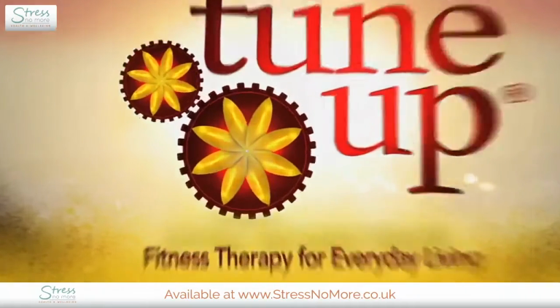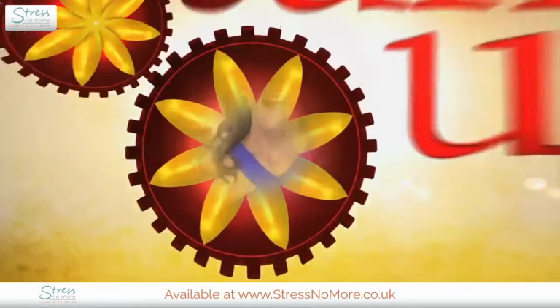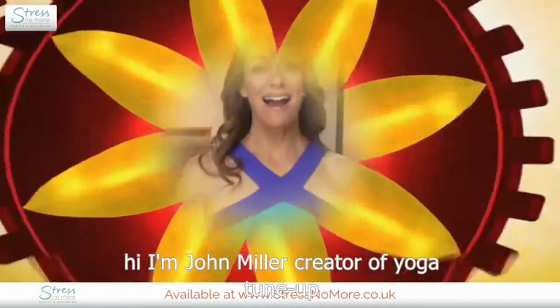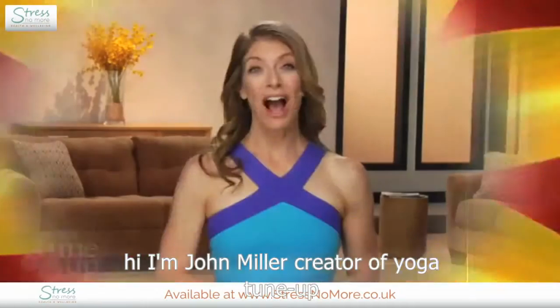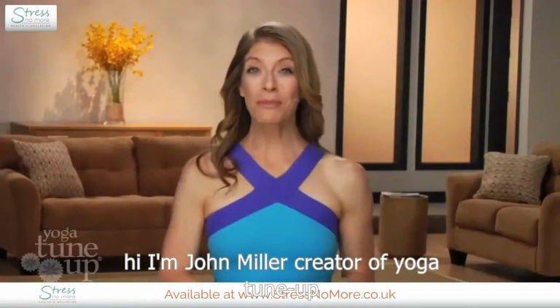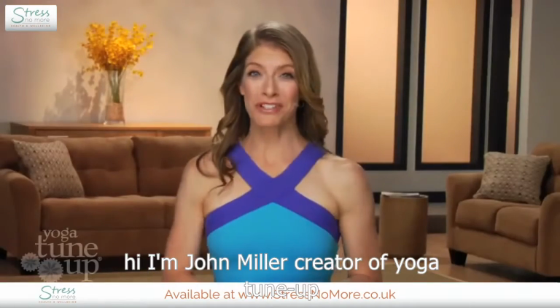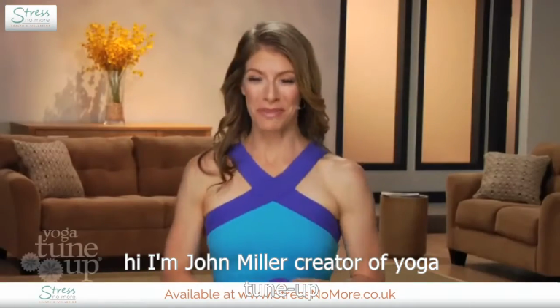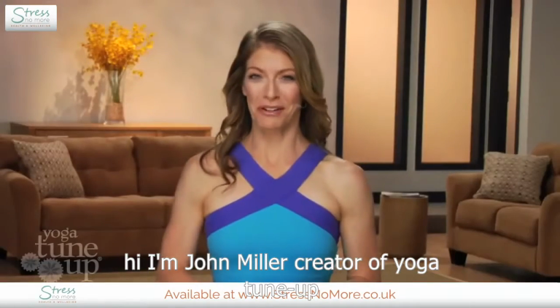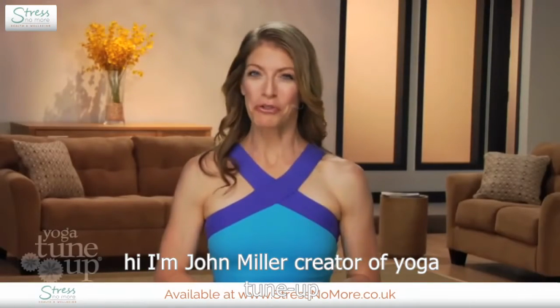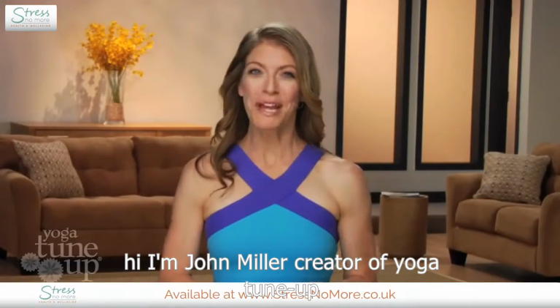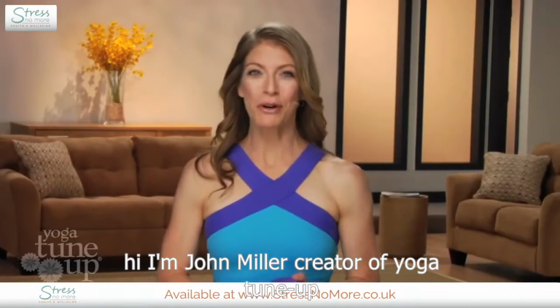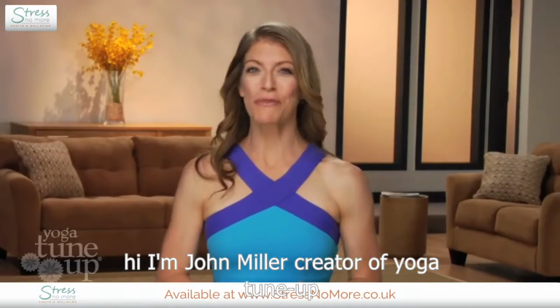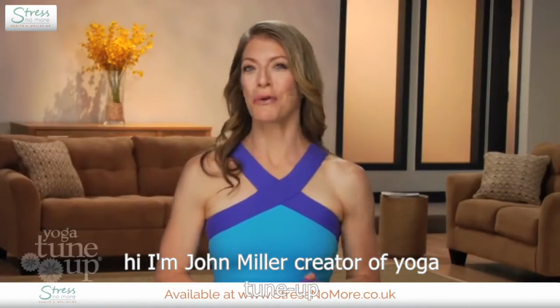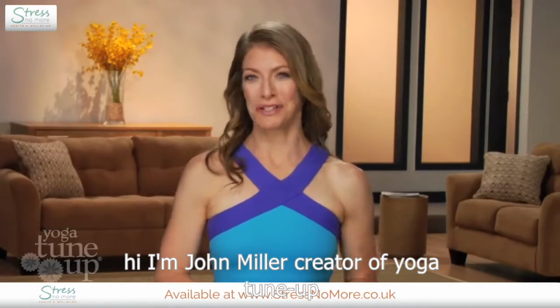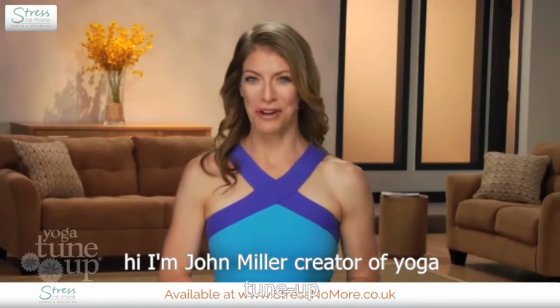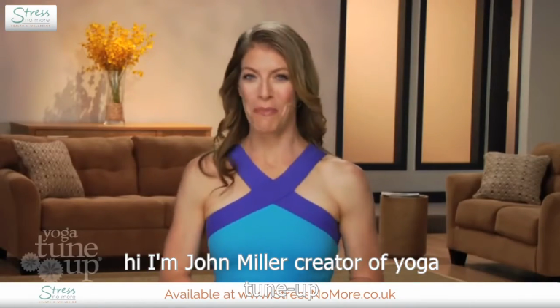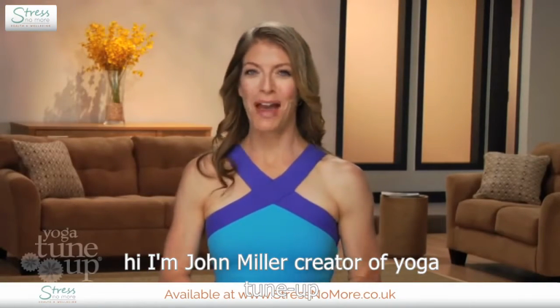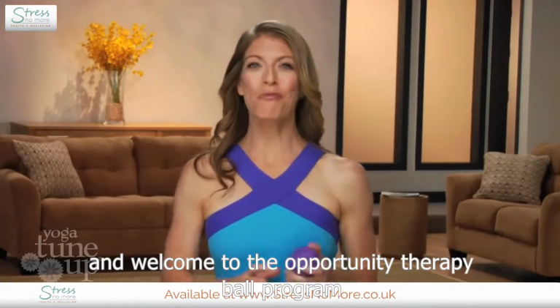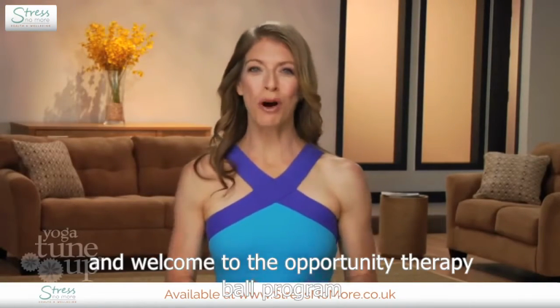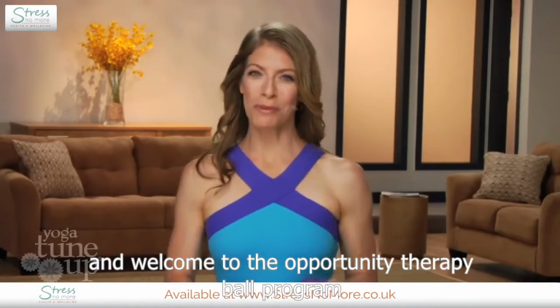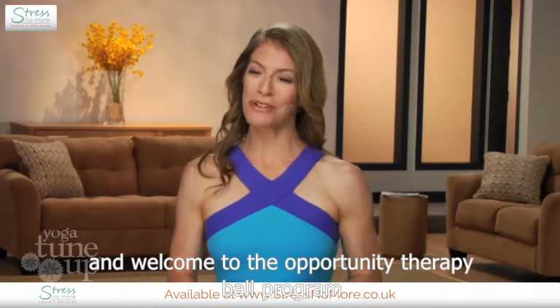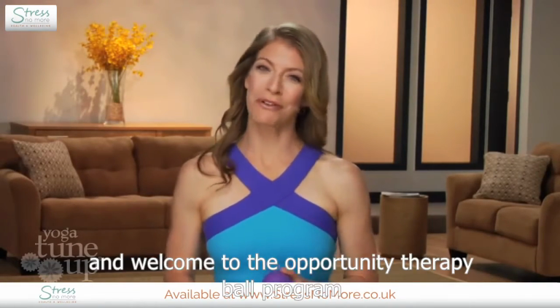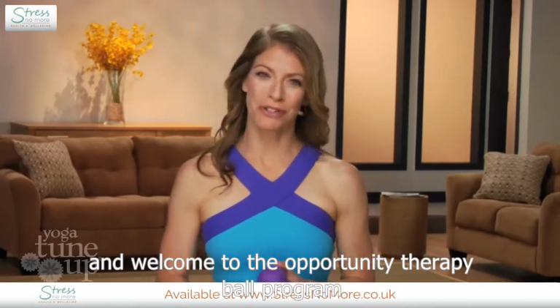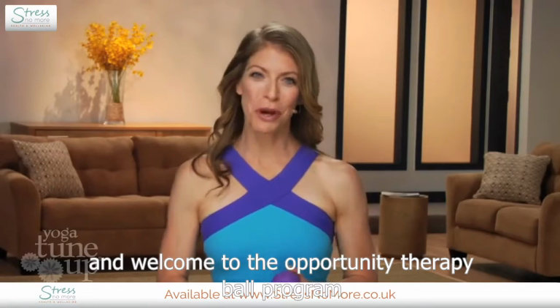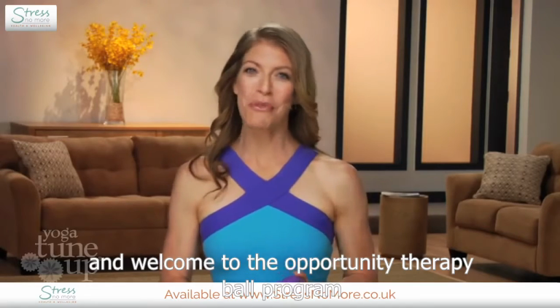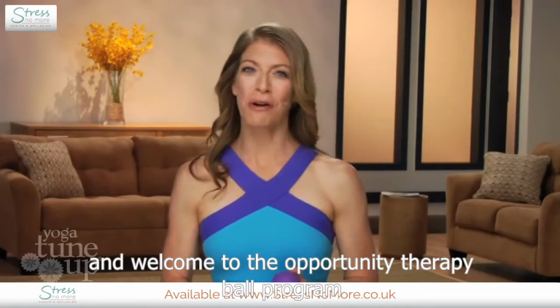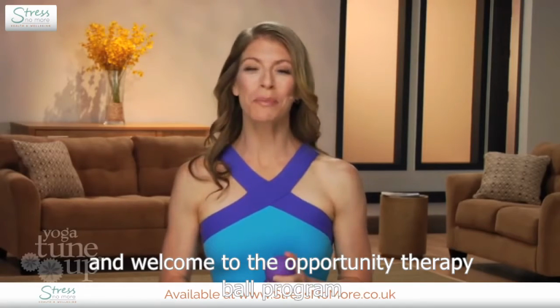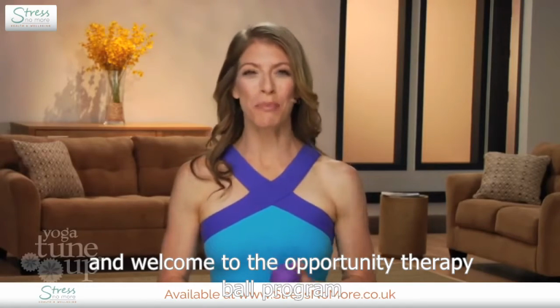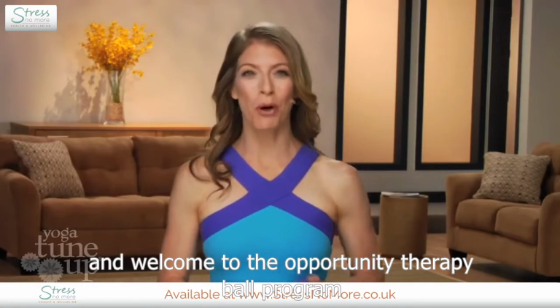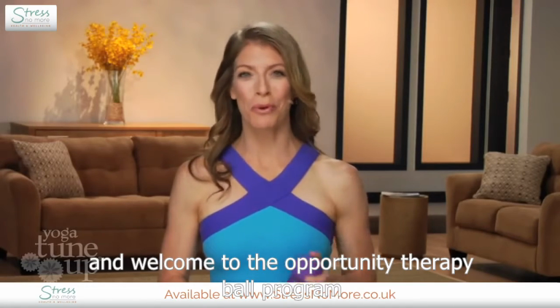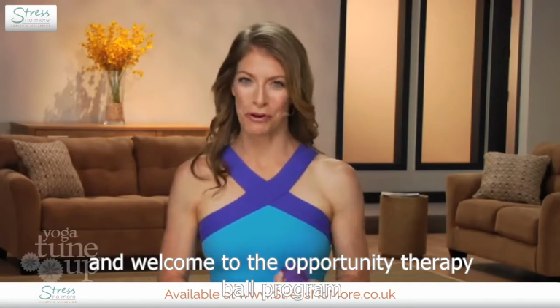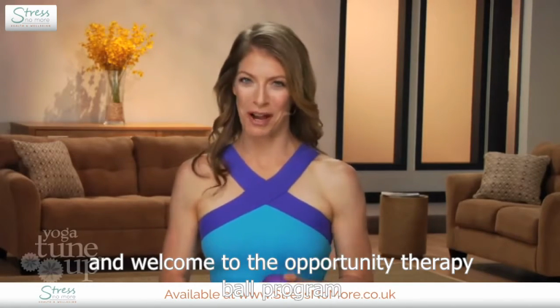Hi, I'm Jill Miller, creator of Yoga Tune Up, and welcome to the Yoga Tune Up Therapy Ball Program.